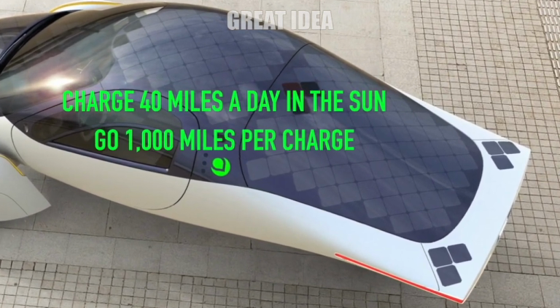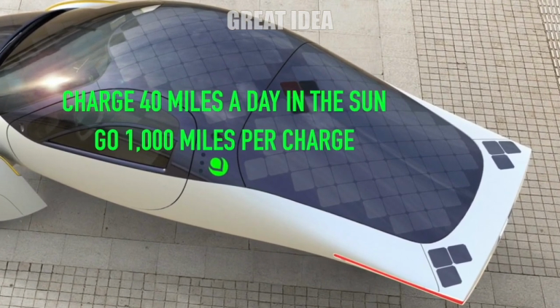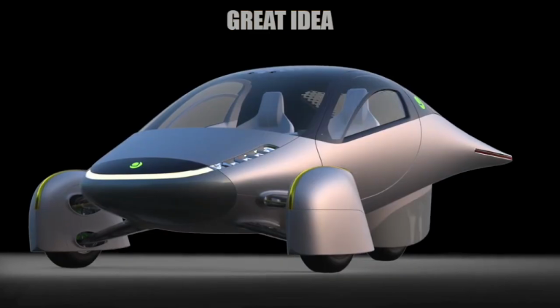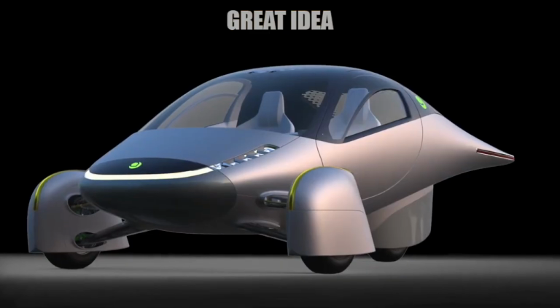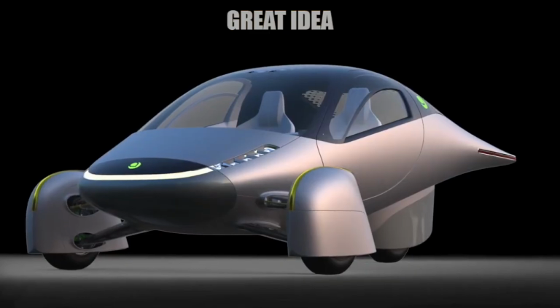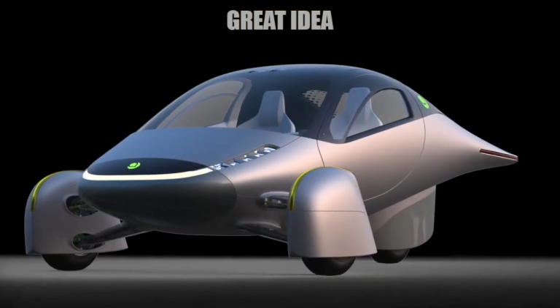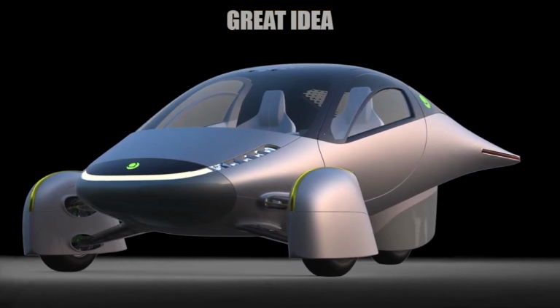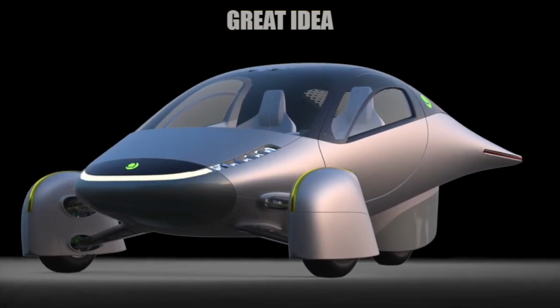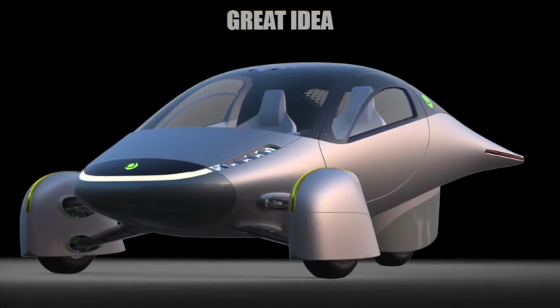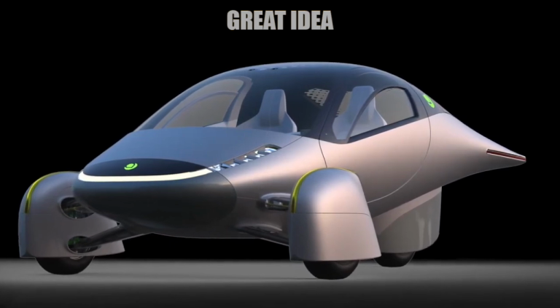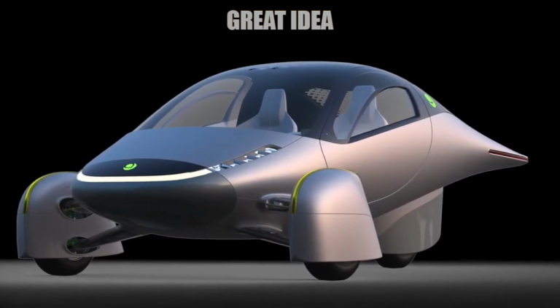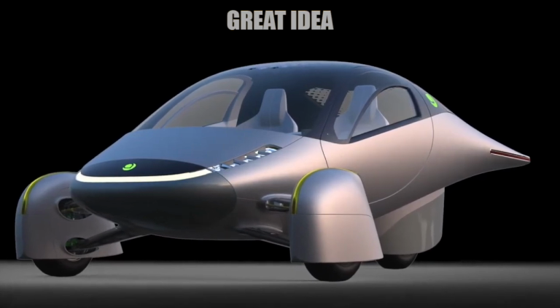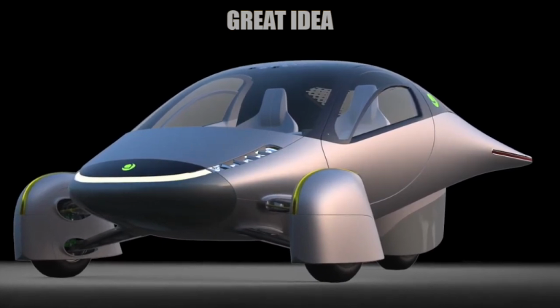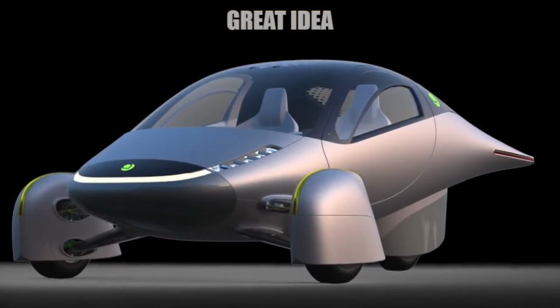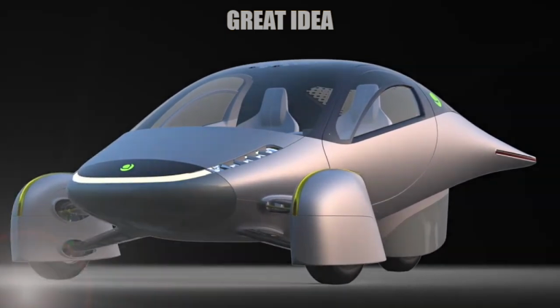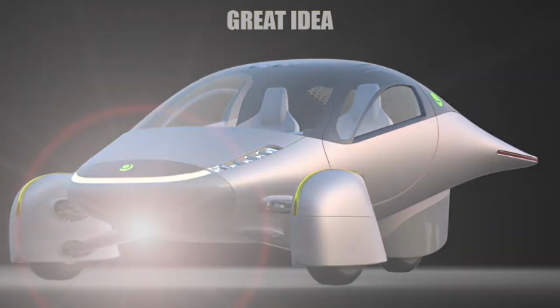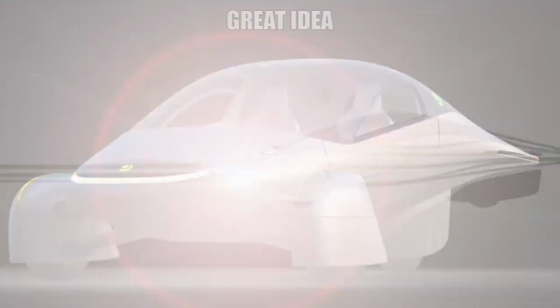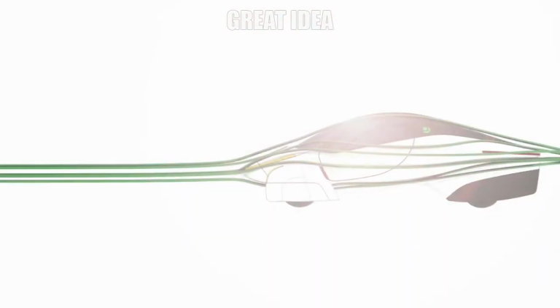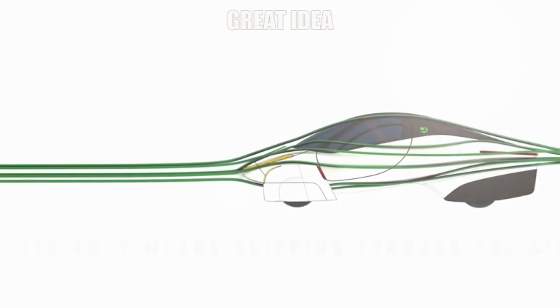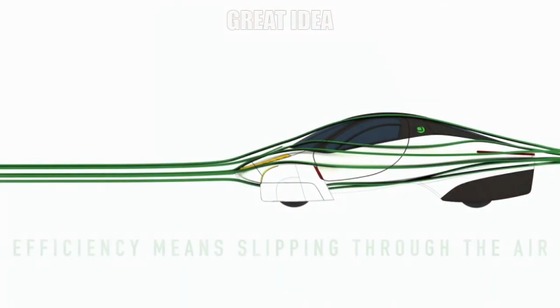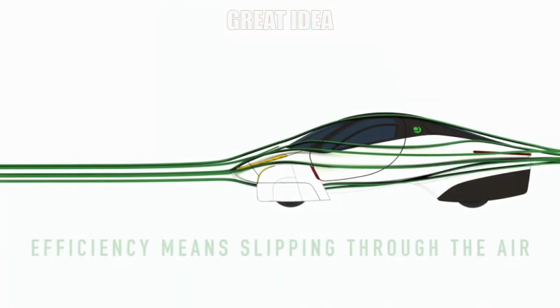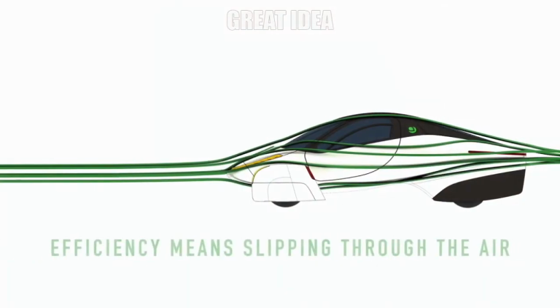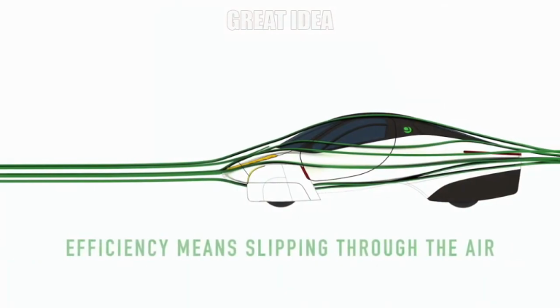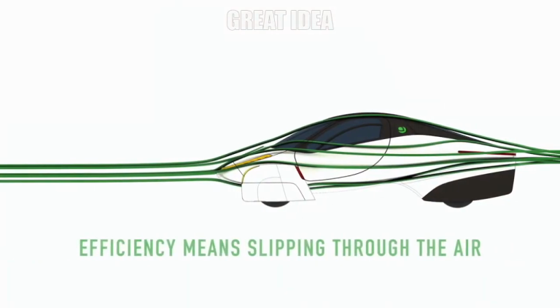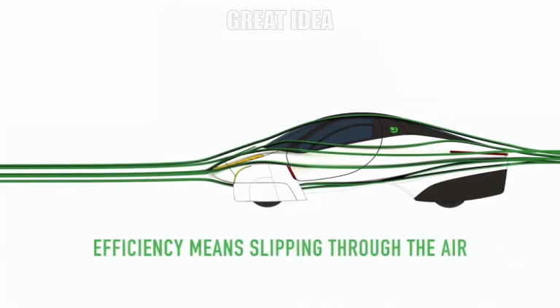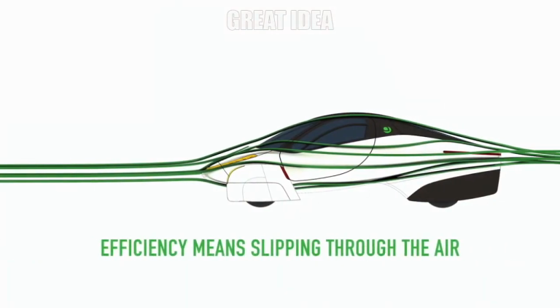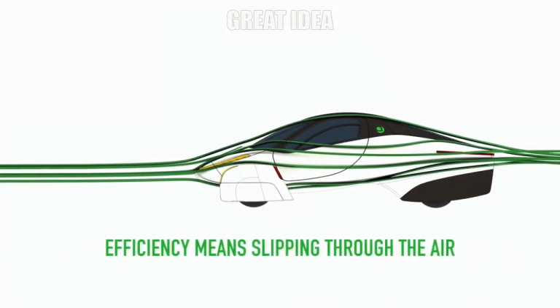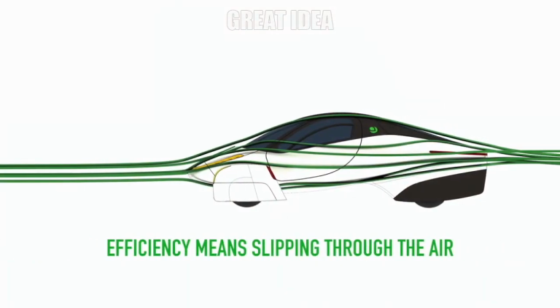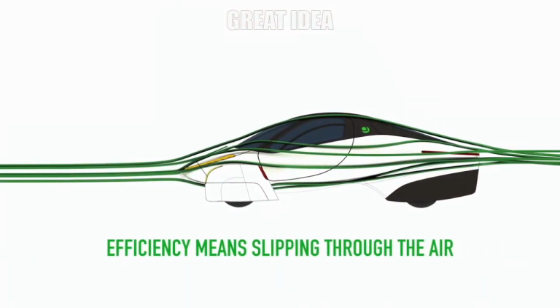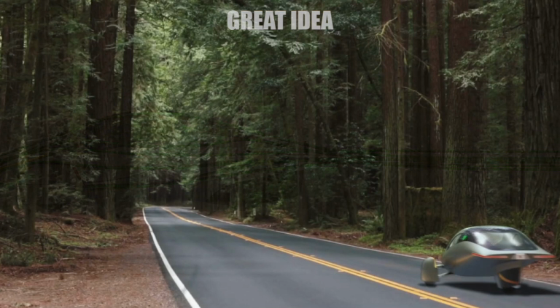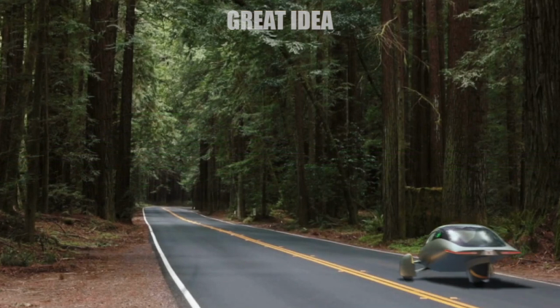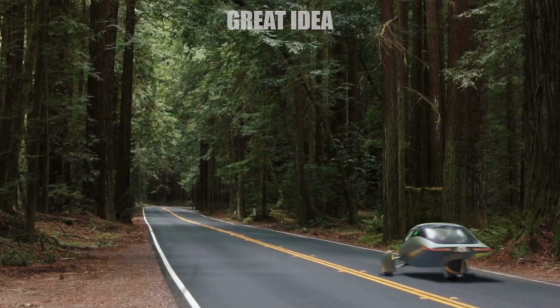Solar energy drives electric motors that will take the car up to 110 miles per hour. No power ratings are available yet, though Aptera said the car will be ultra-slippery with a drag coefficient of 0.13.